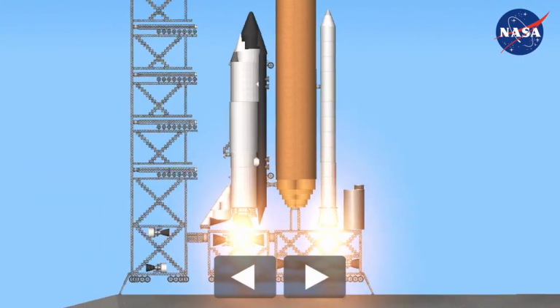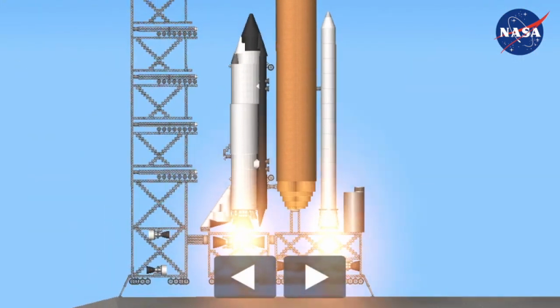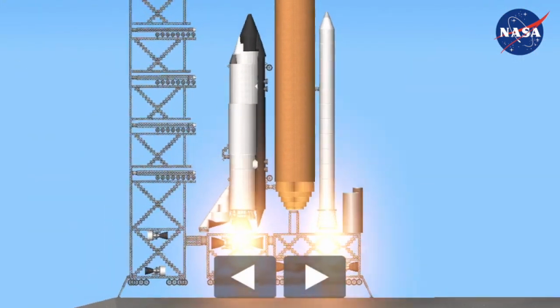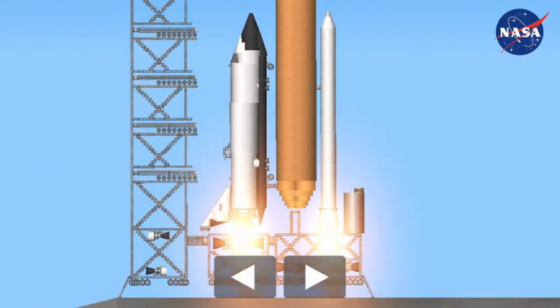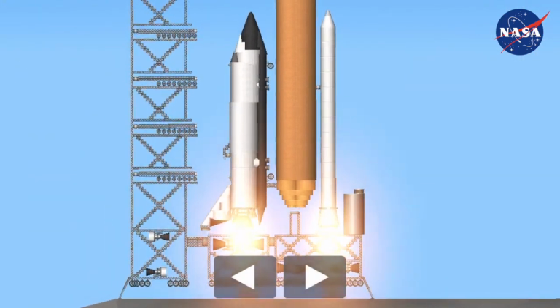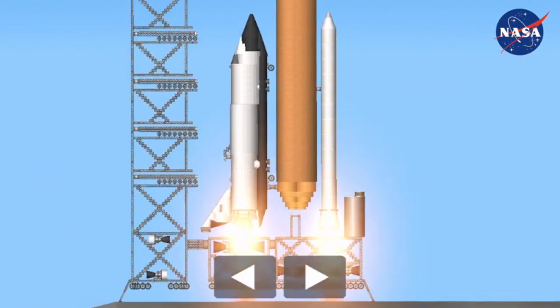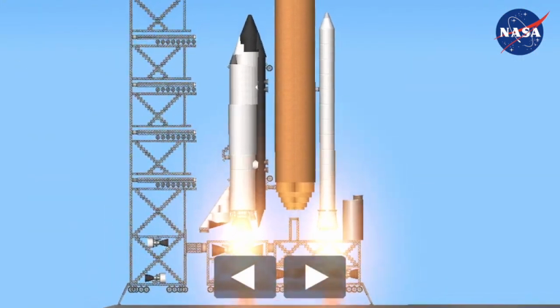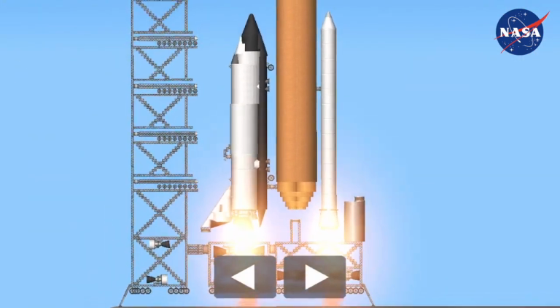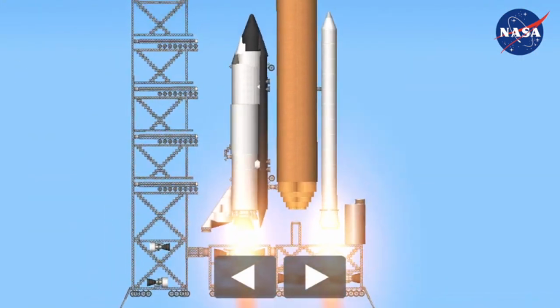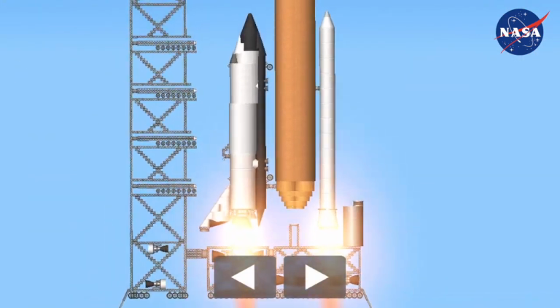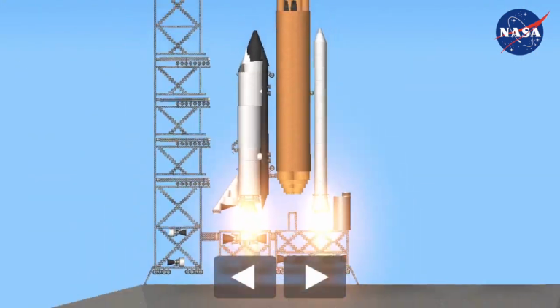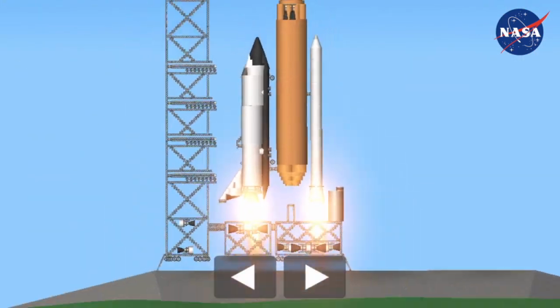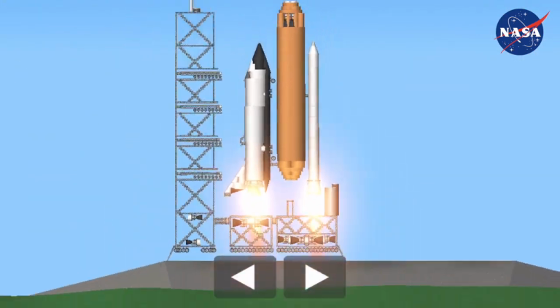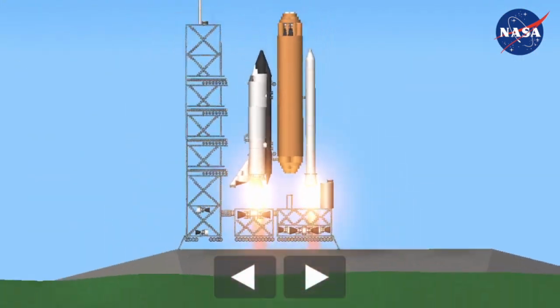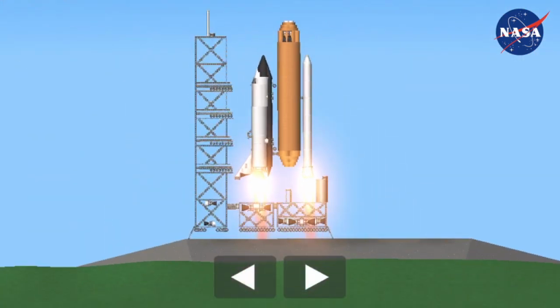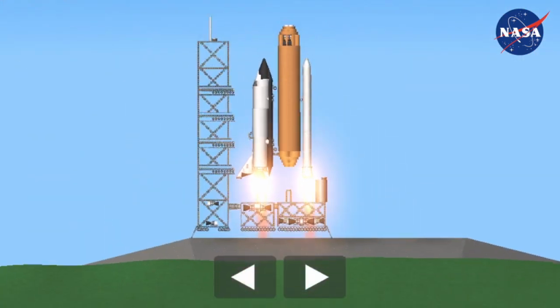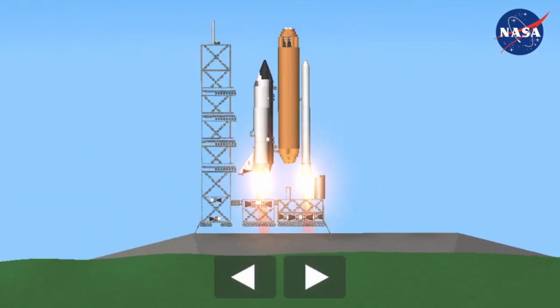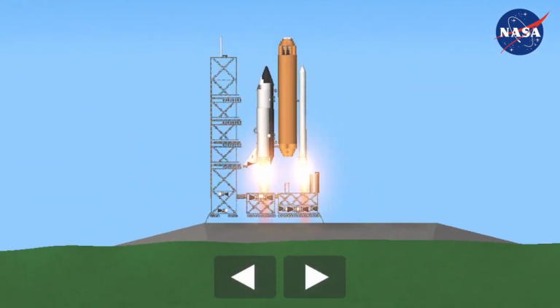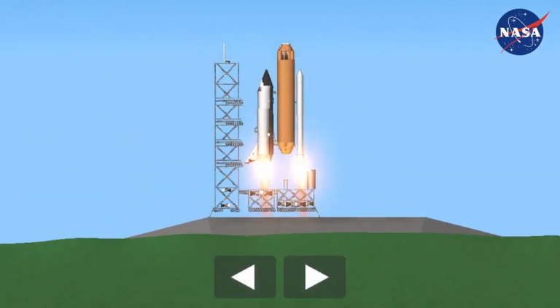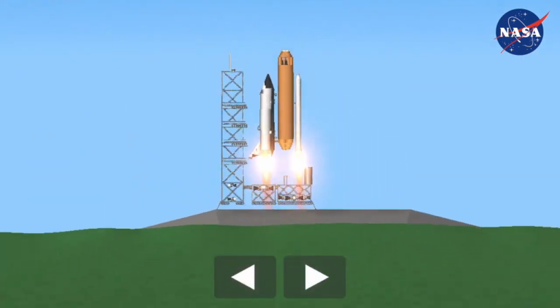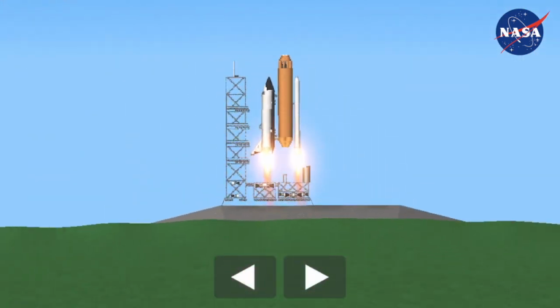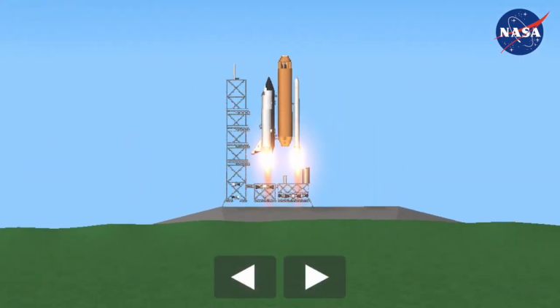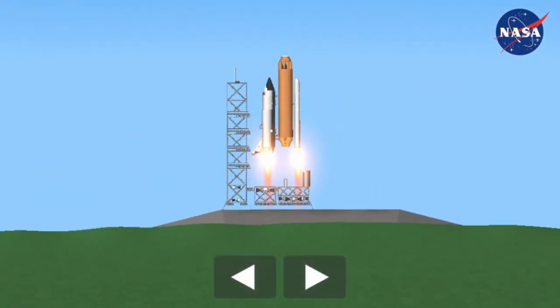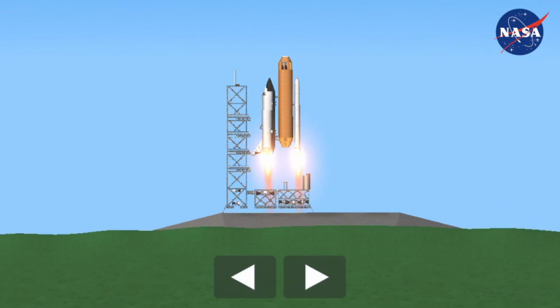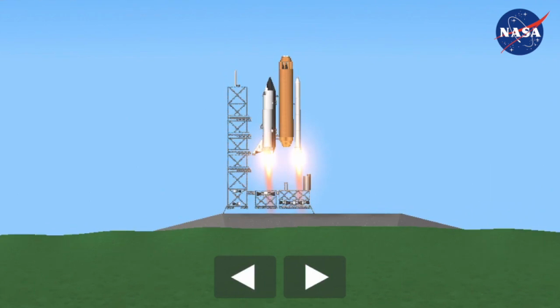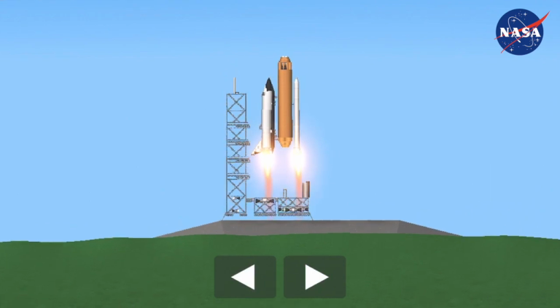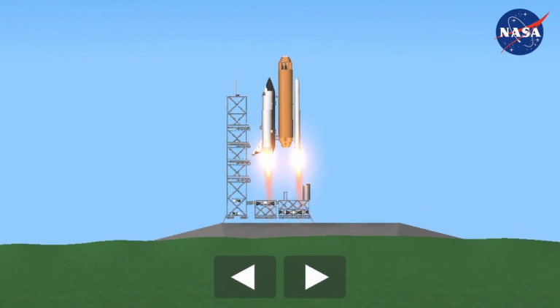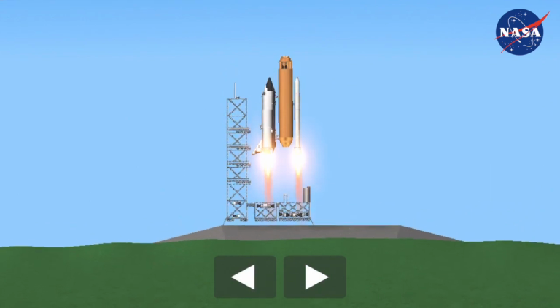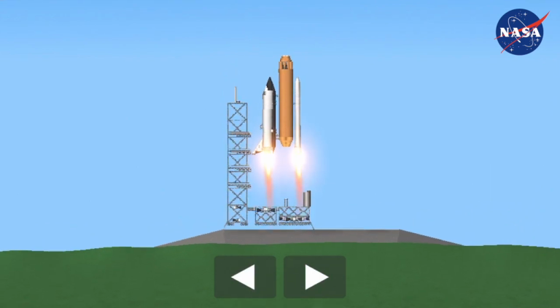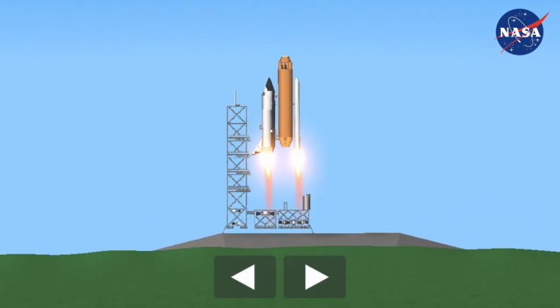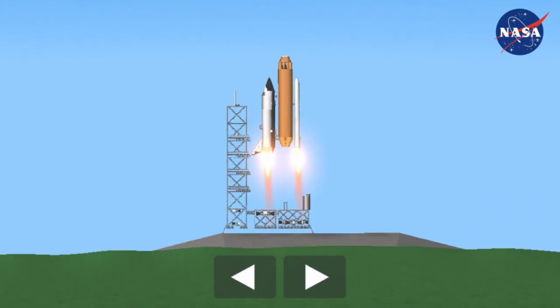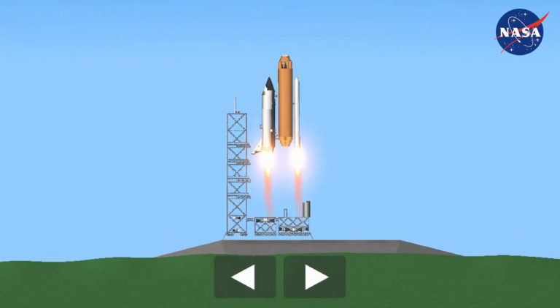Booster ignition and liftoff of Space Shuttle Endeavour on a 21st Century mission, placing Earth back on the map.